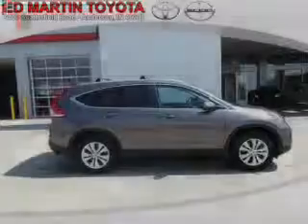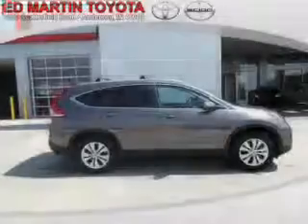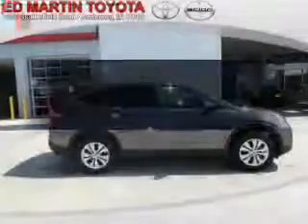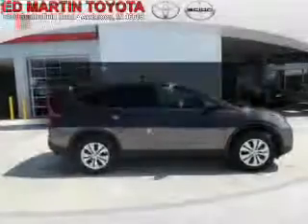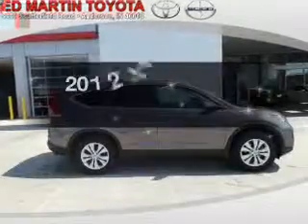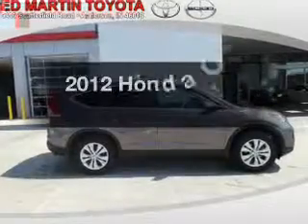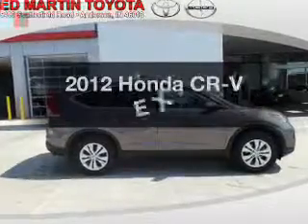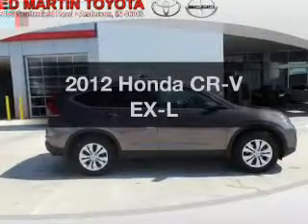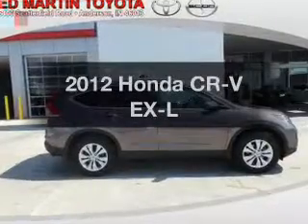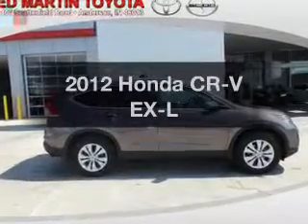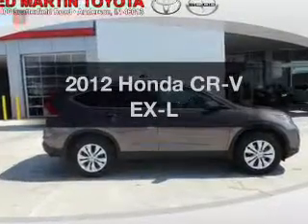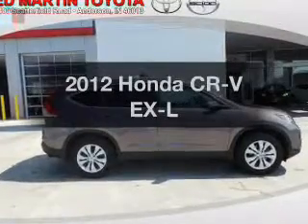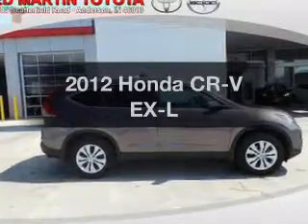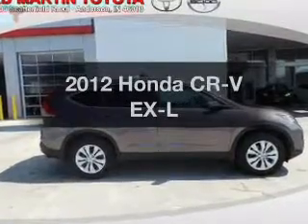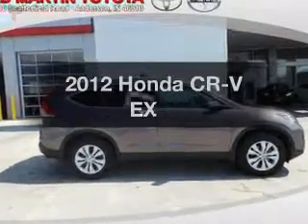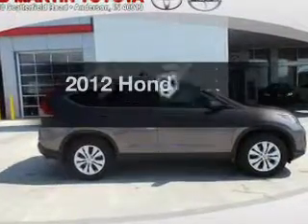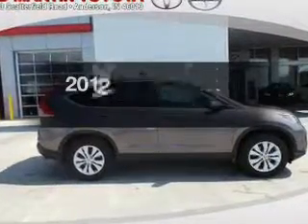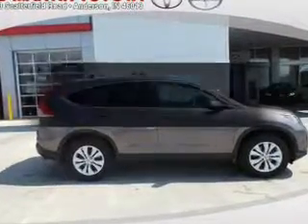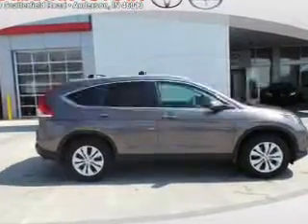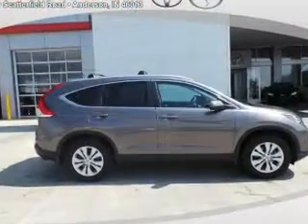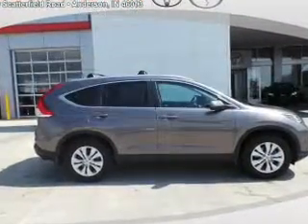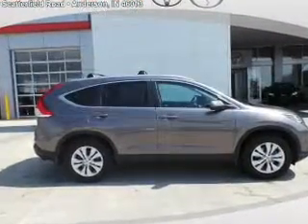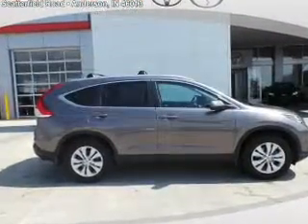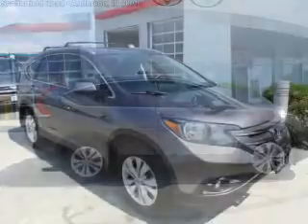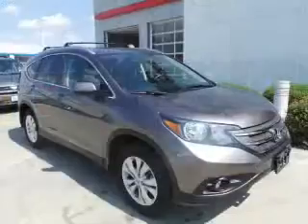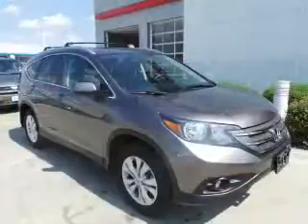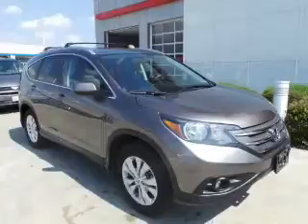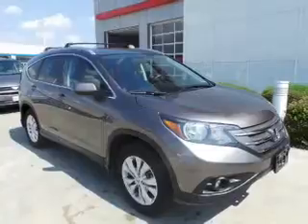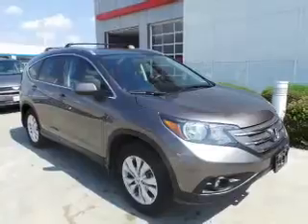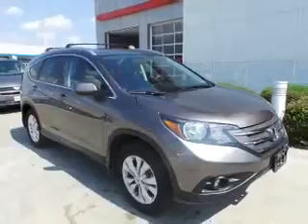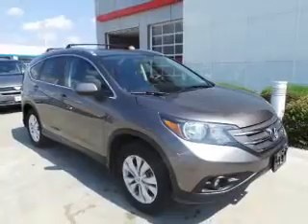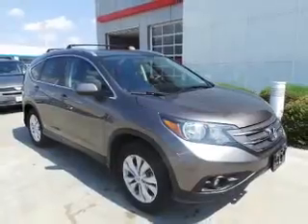Presenting the 2012 Honda CR-V. Travel the roads in style and comfort in this great vehicle.